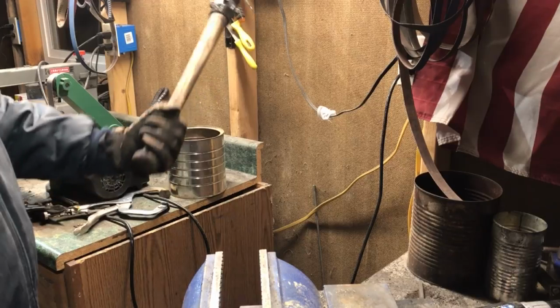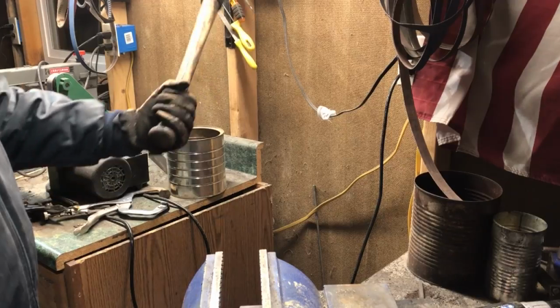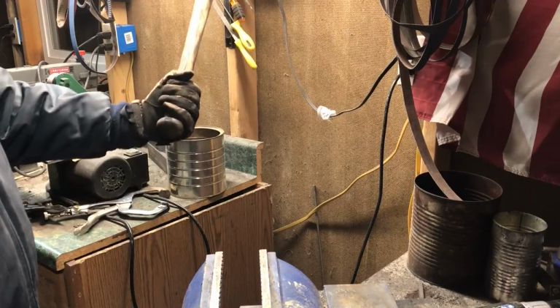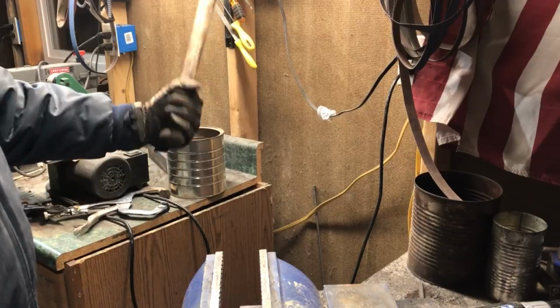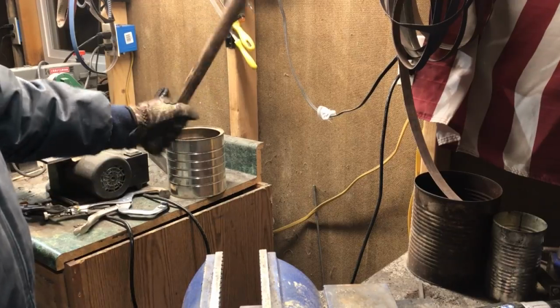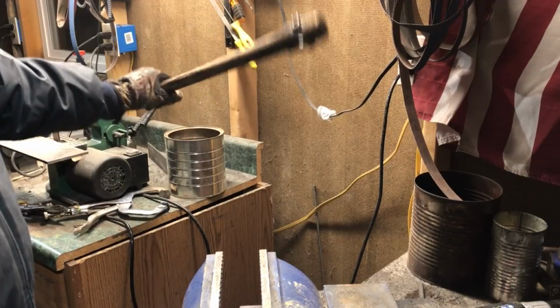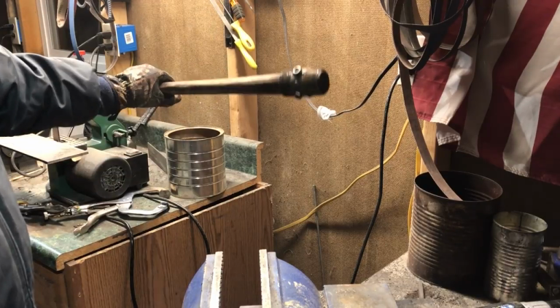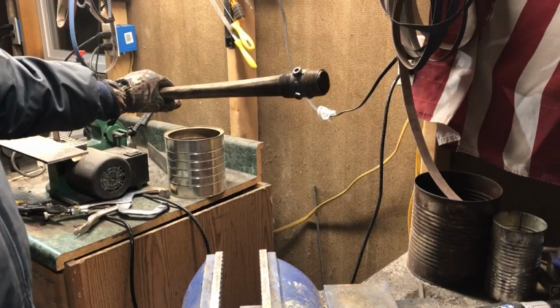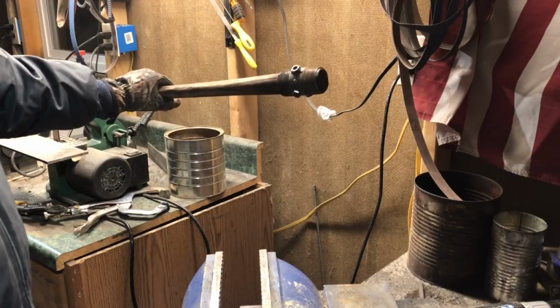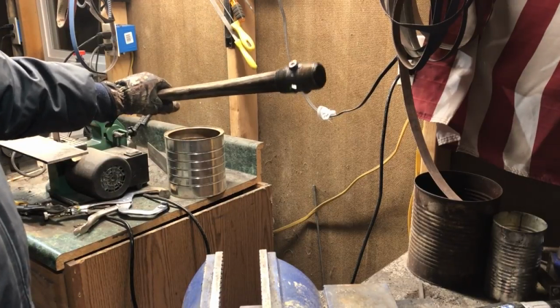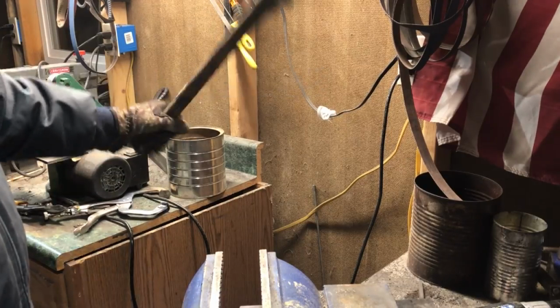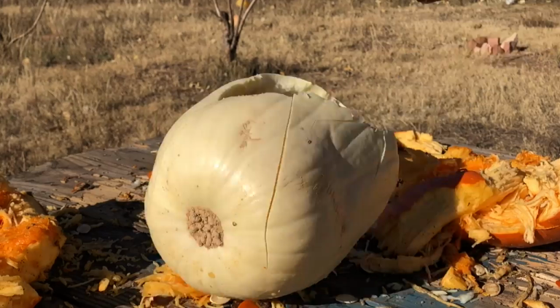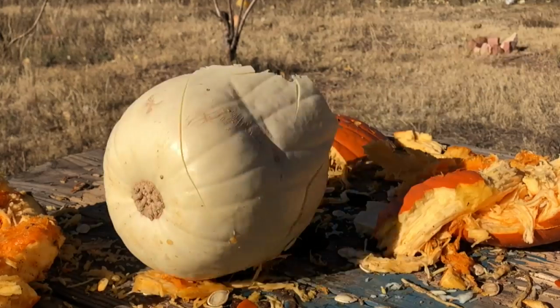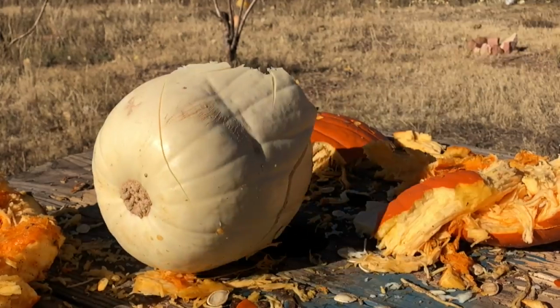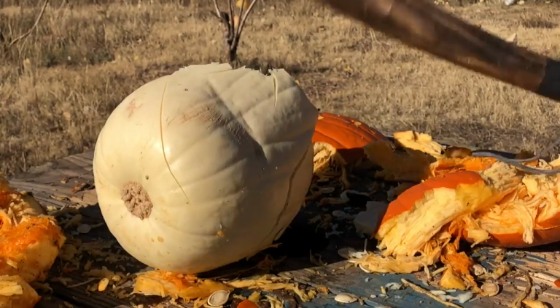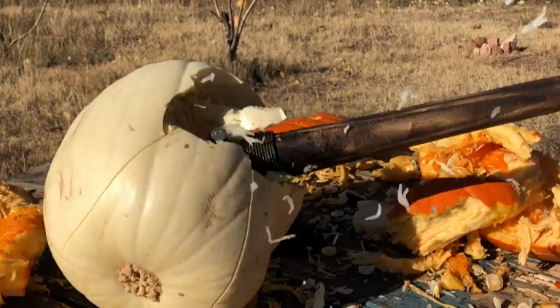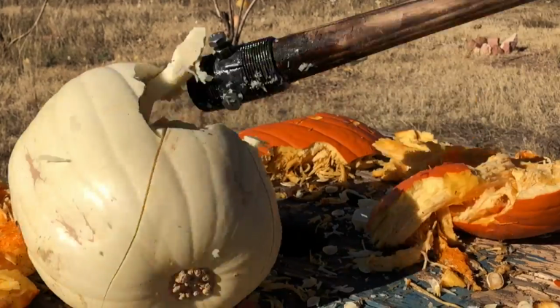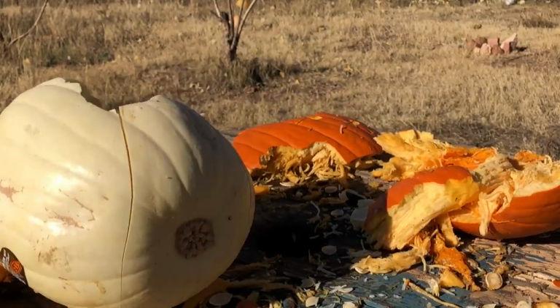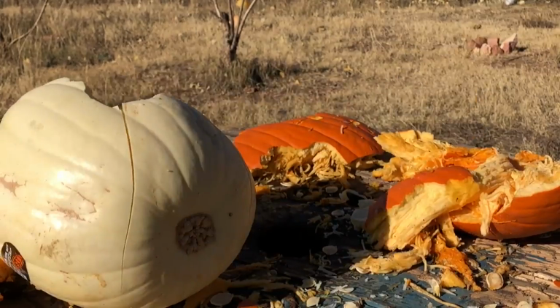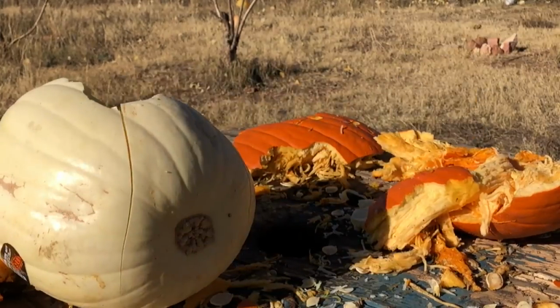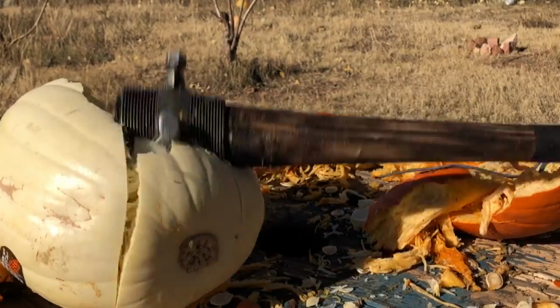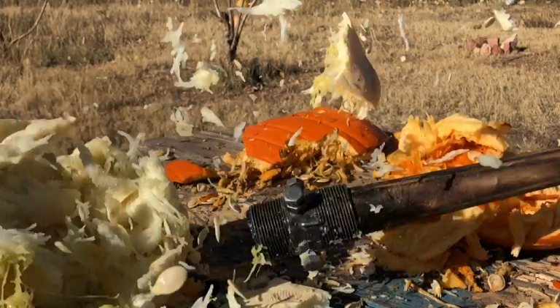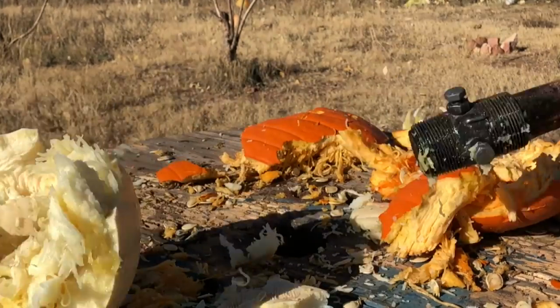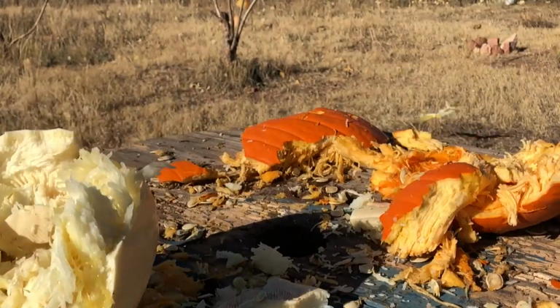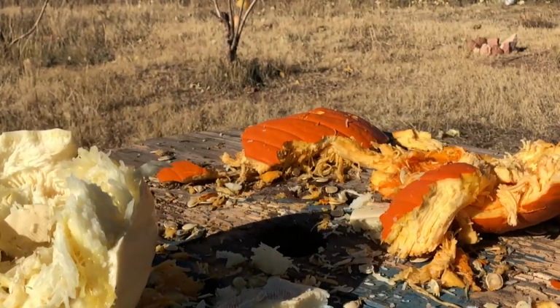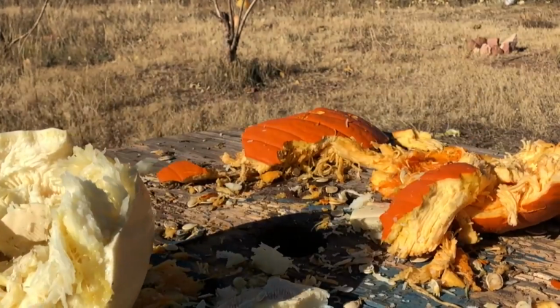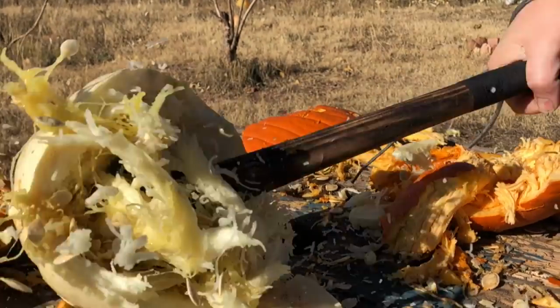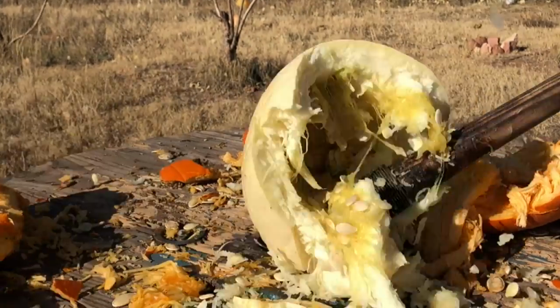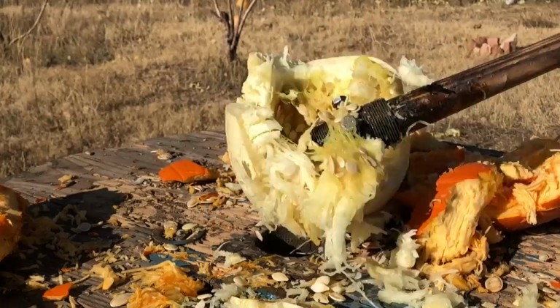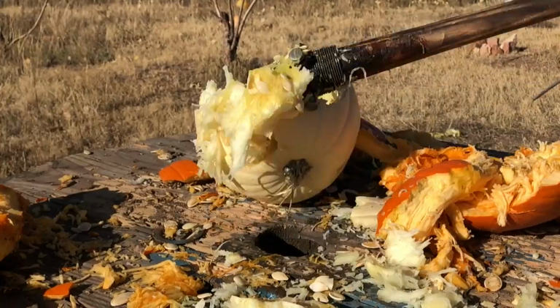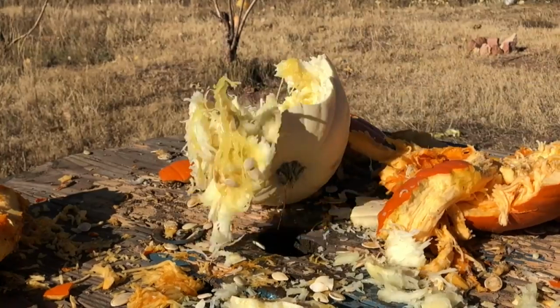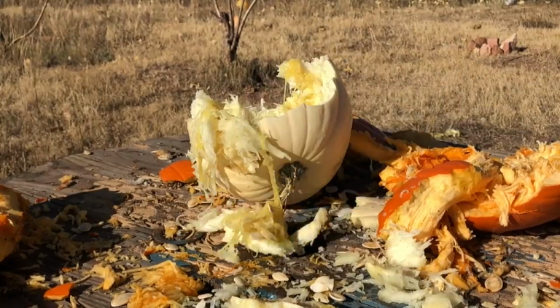And in keeping with the October theme, there will be some pumpkin mayhem at the end, so definitely stay tuned for that.